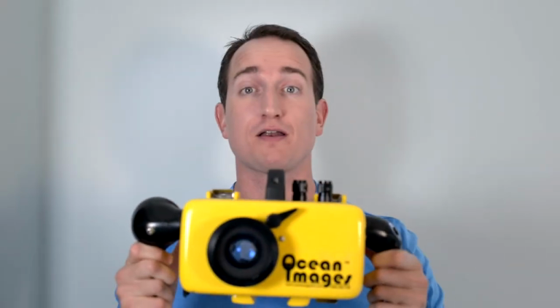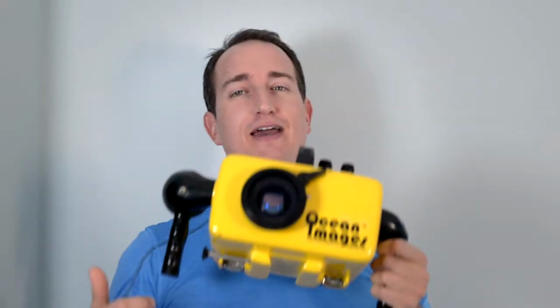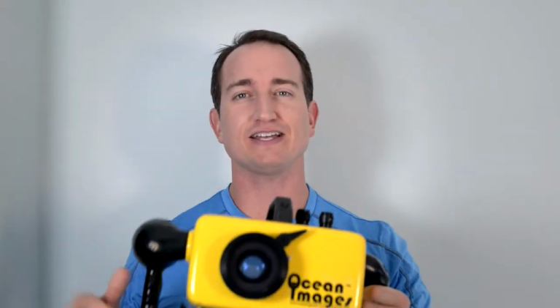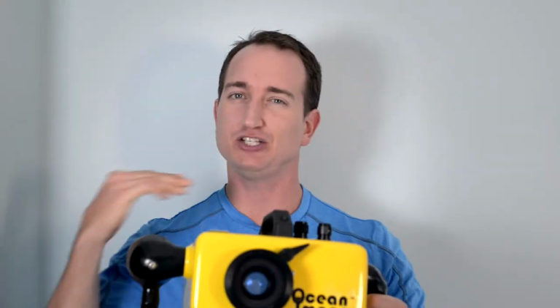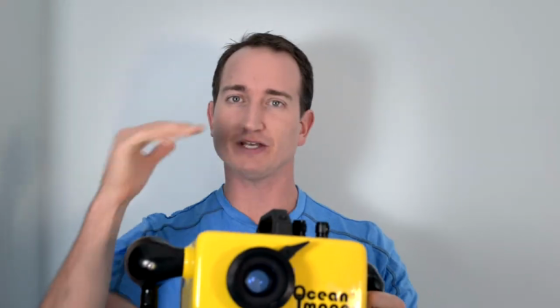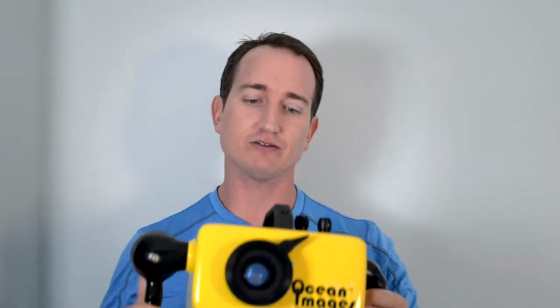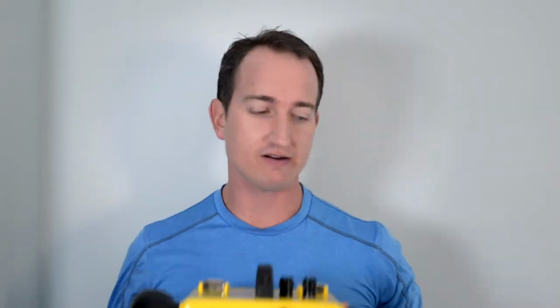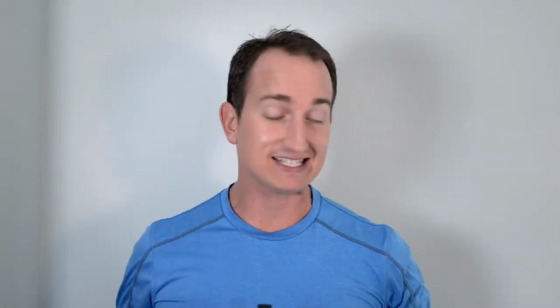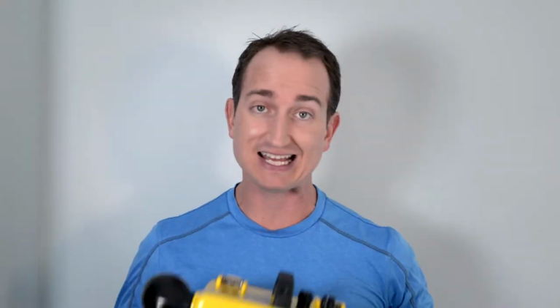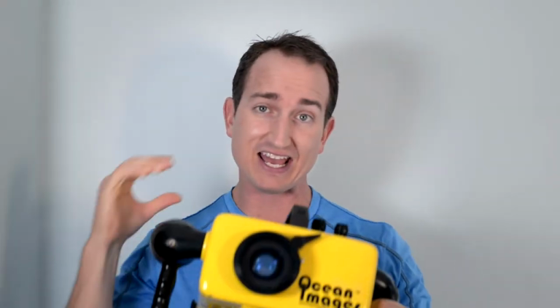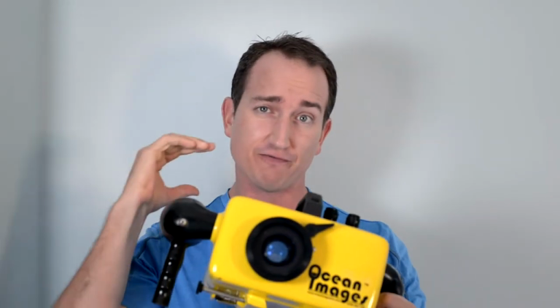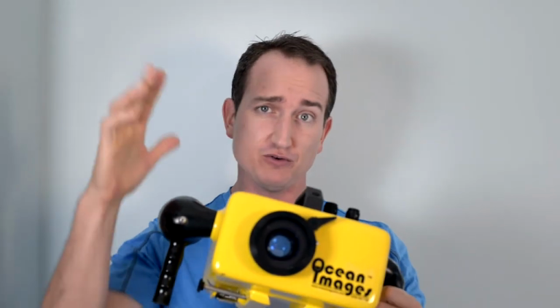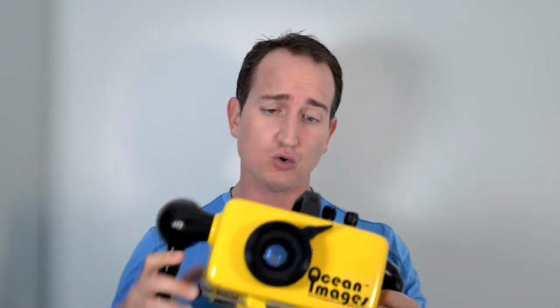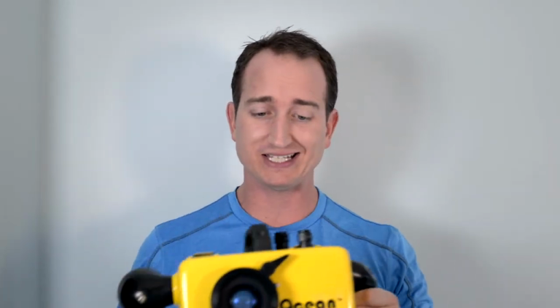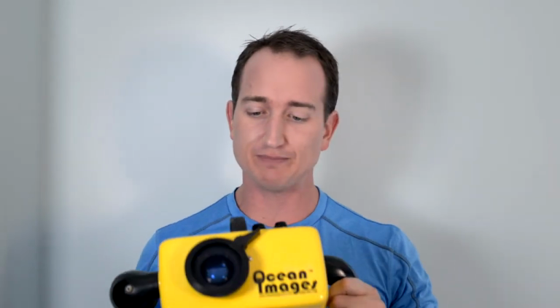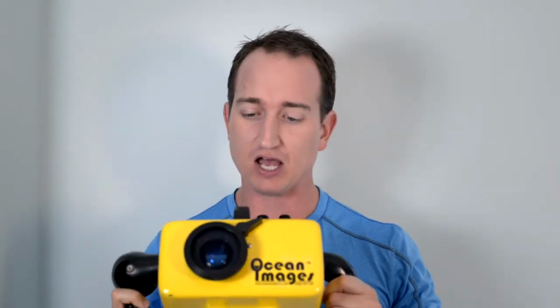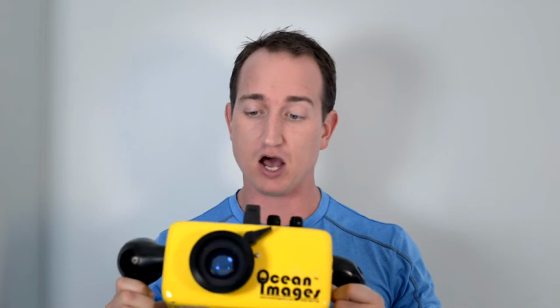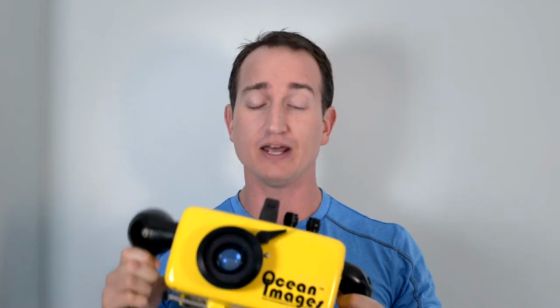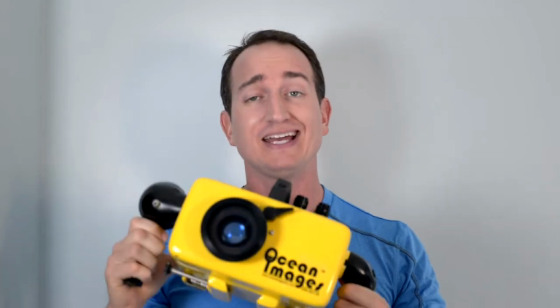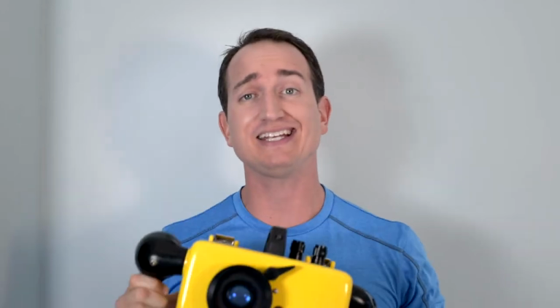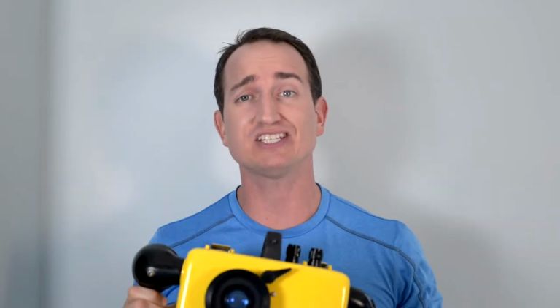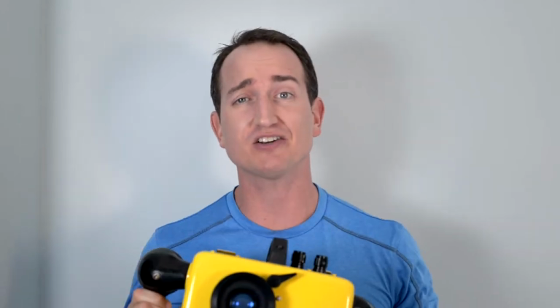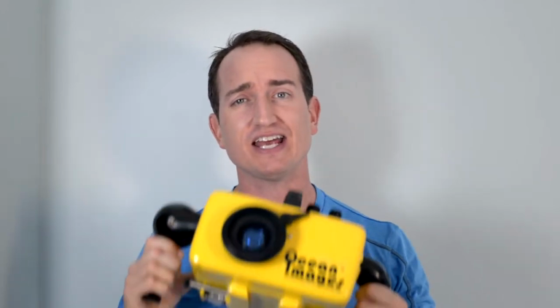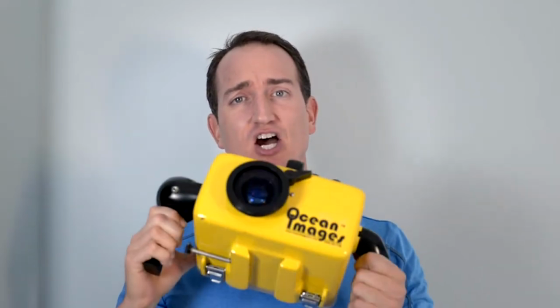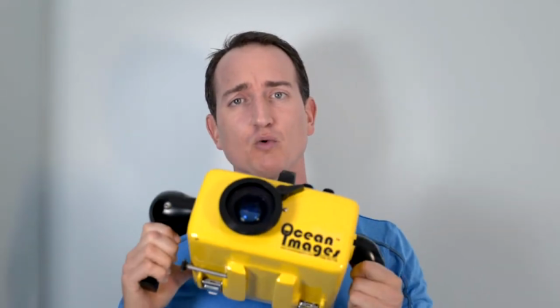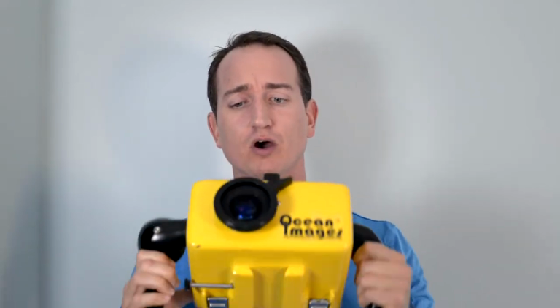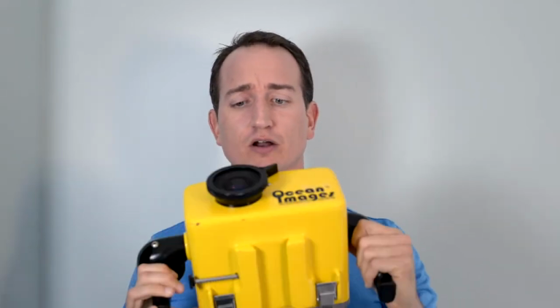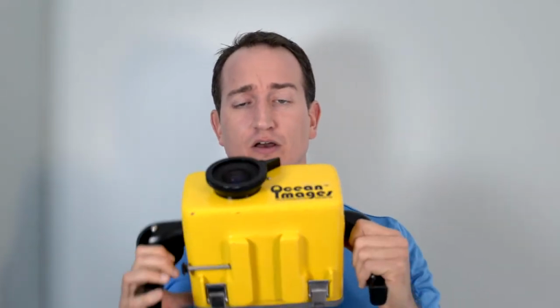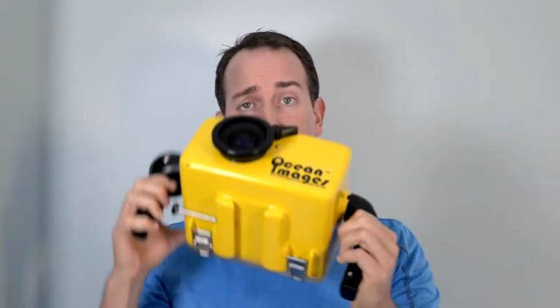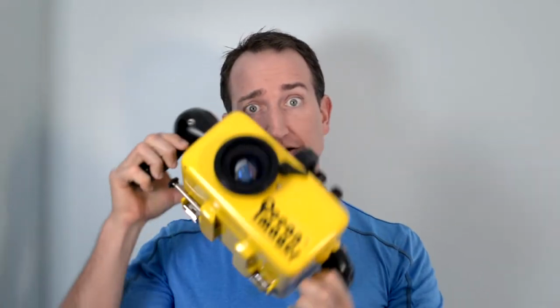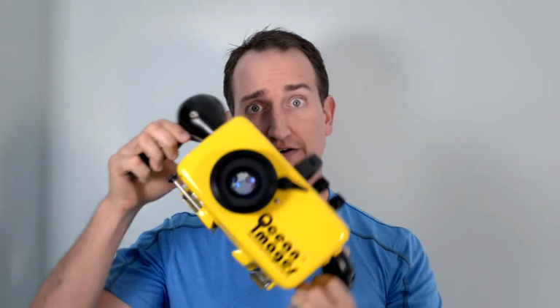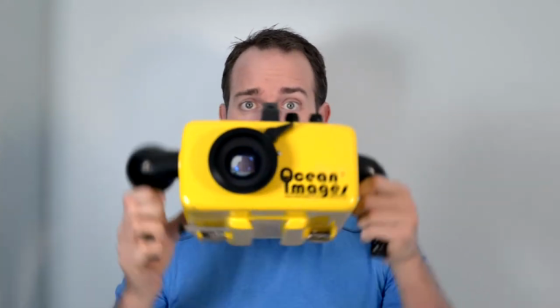Hey guys, Joe Kistel here, and today a few quick tips on getting started in underwater videography.